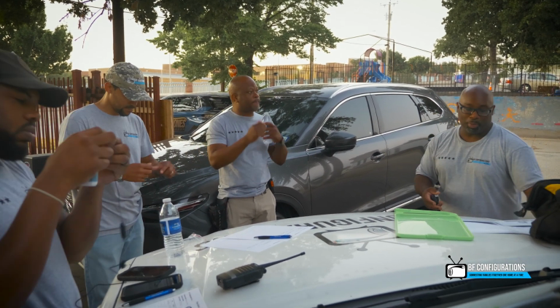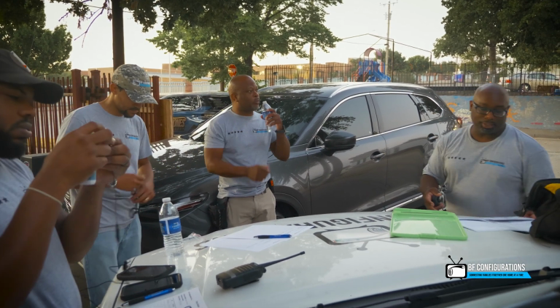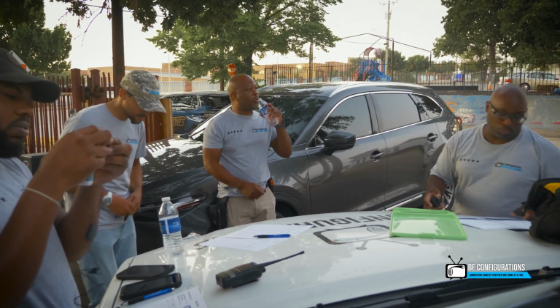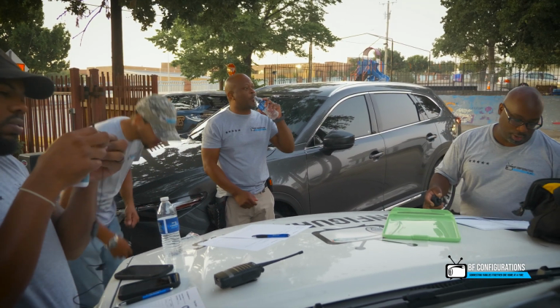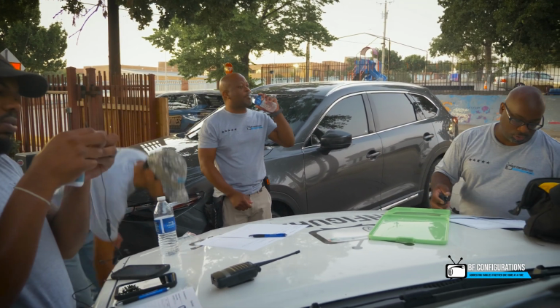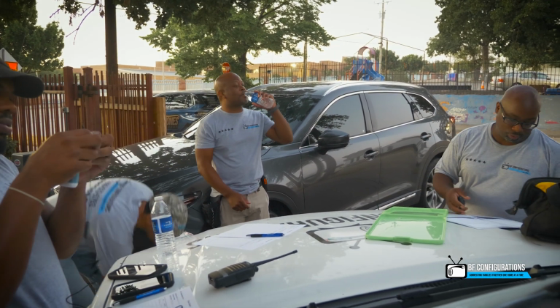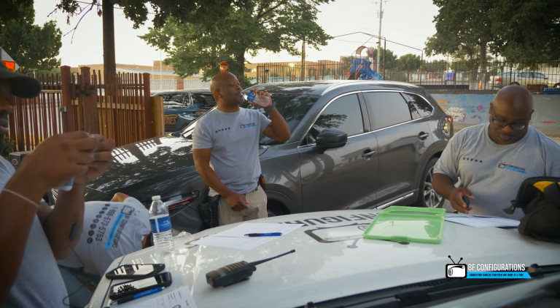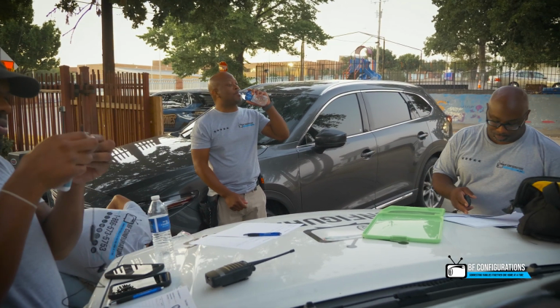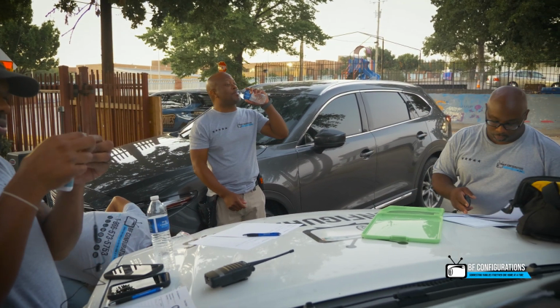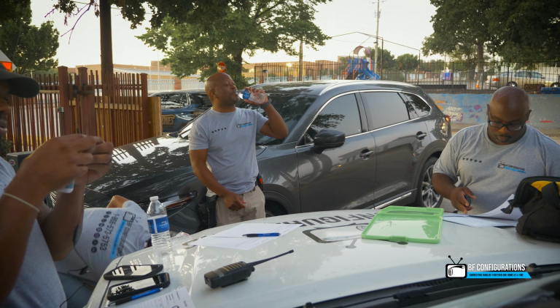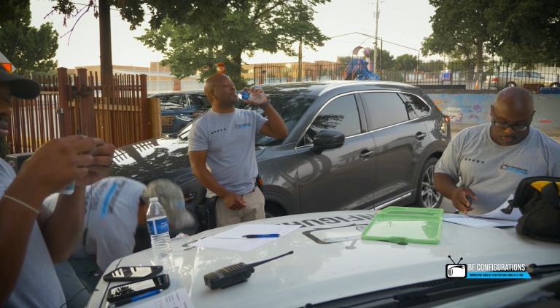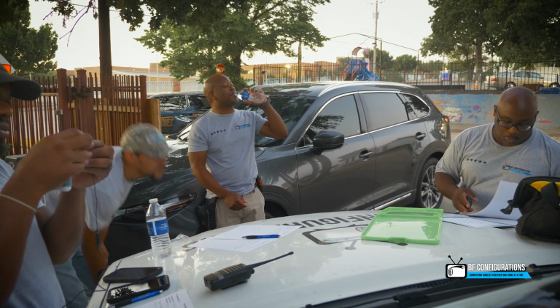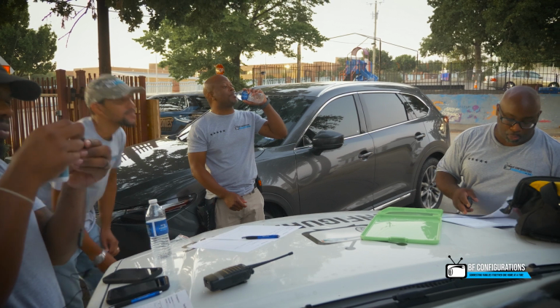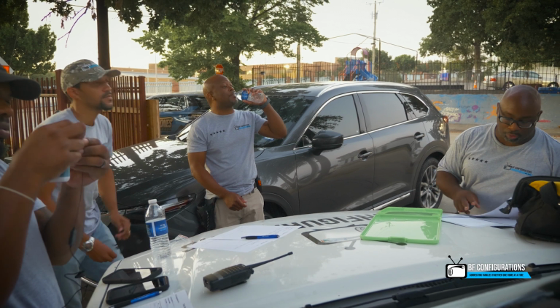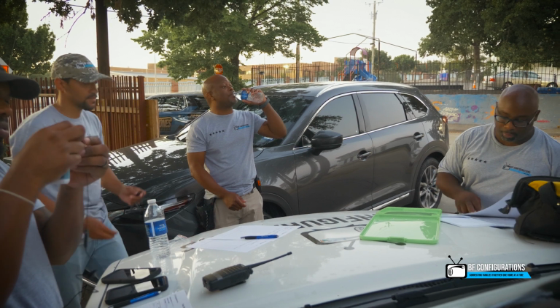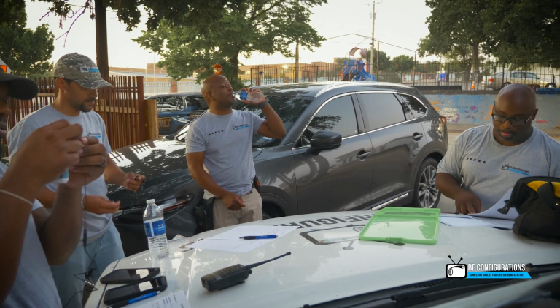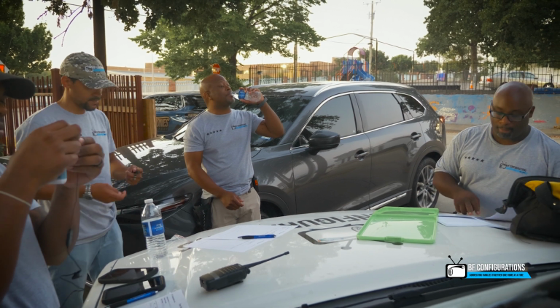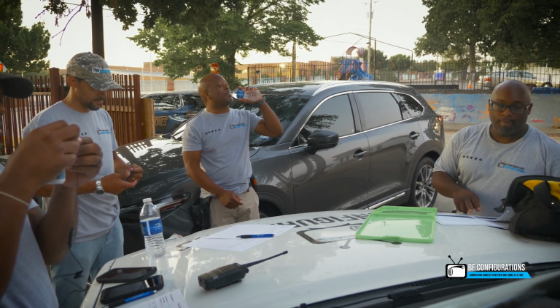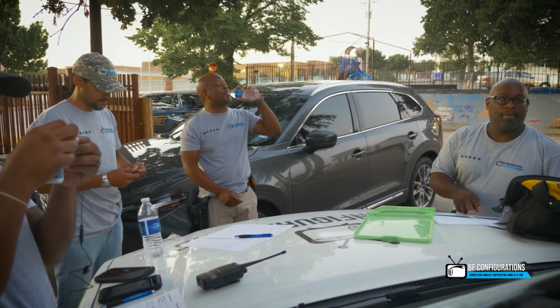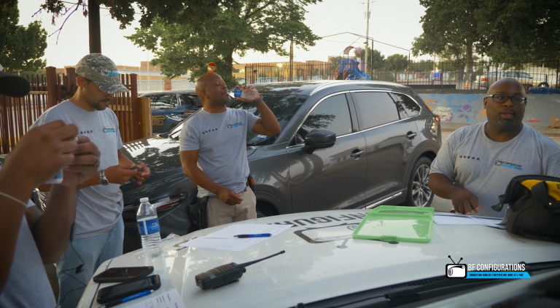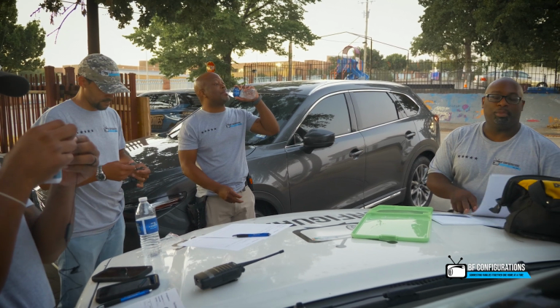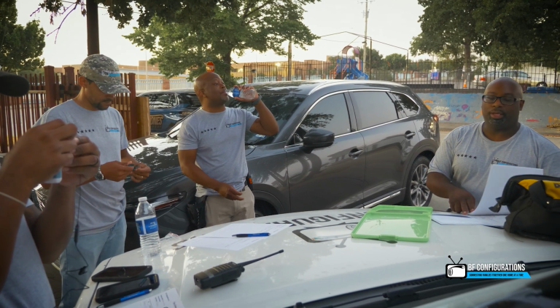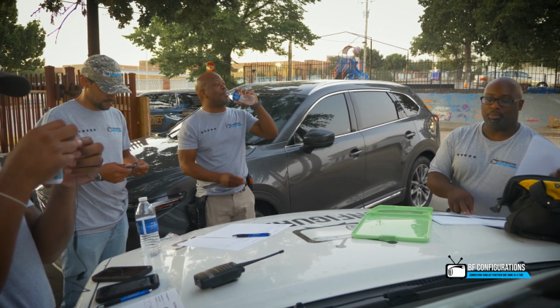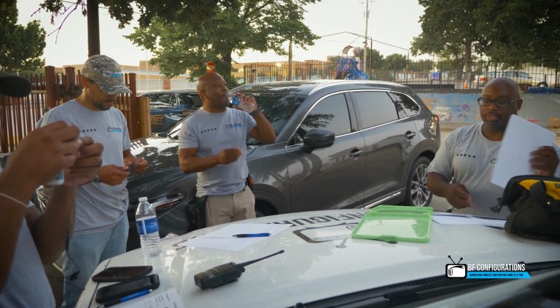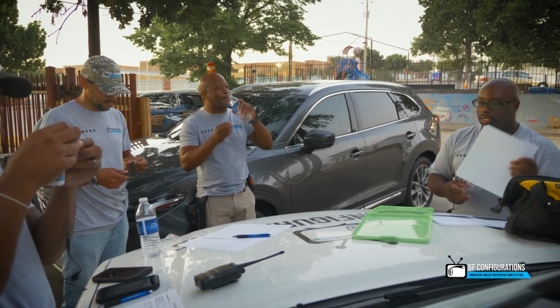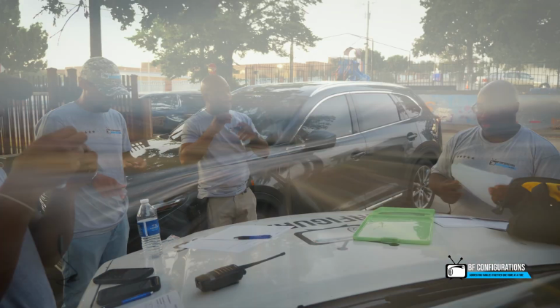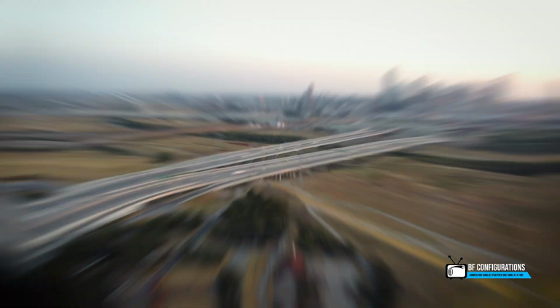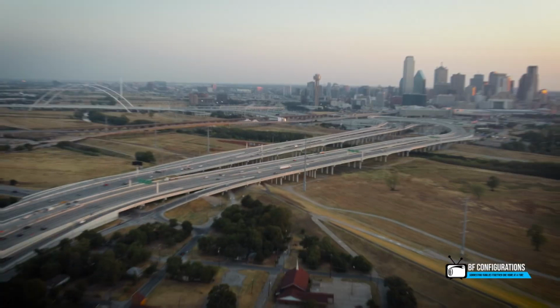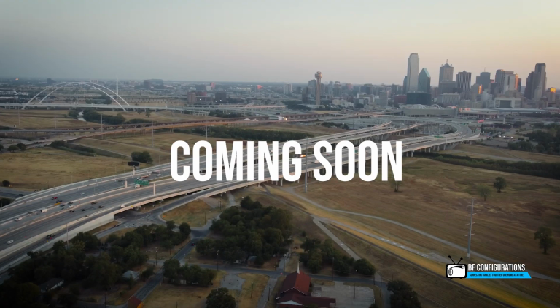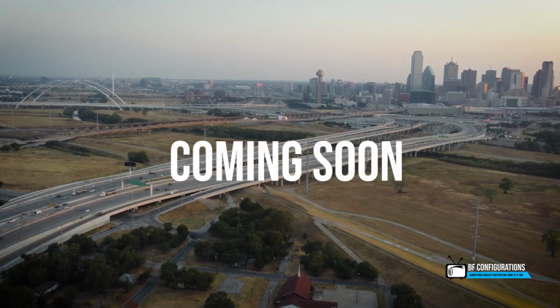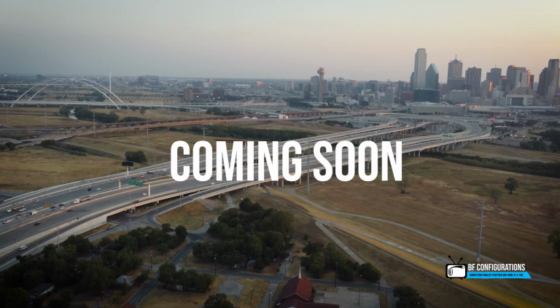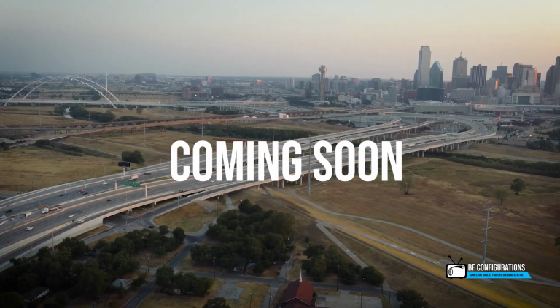I'm going to pass around the blueprint that me and him discussed. We'll be right back.